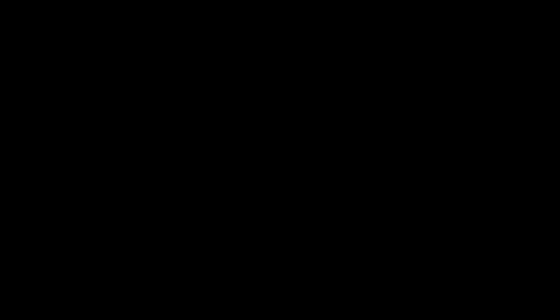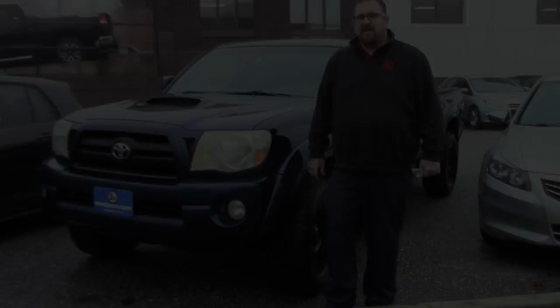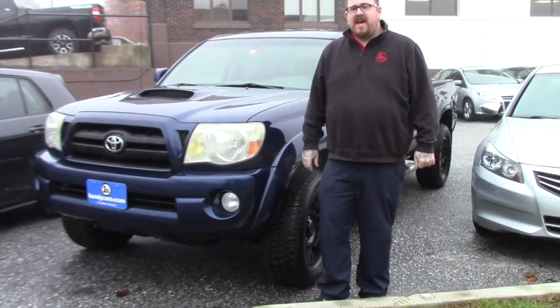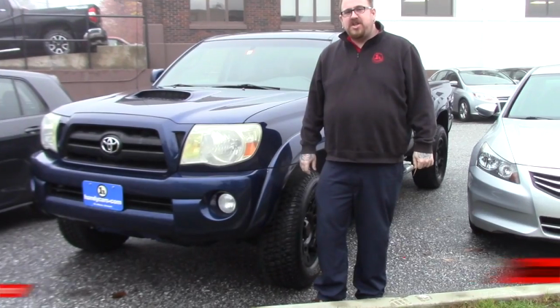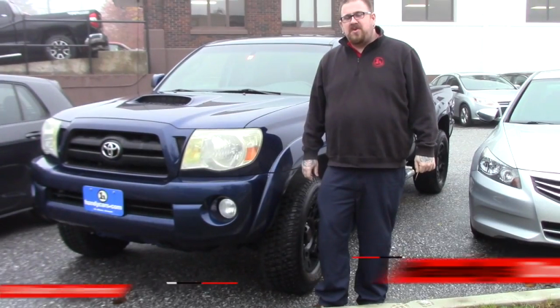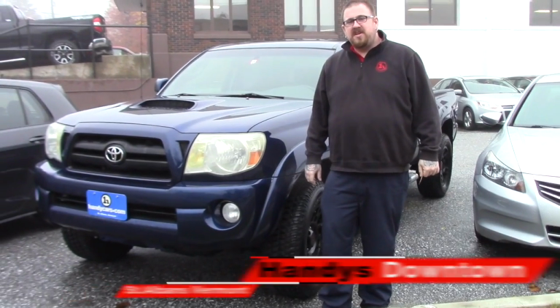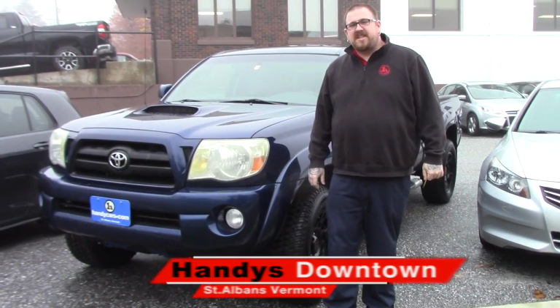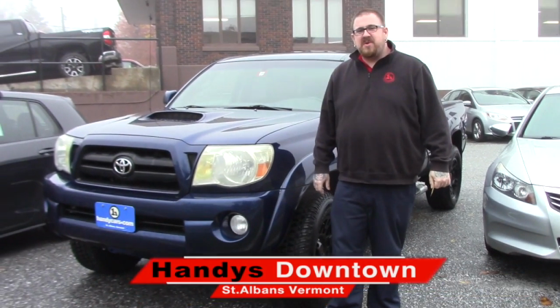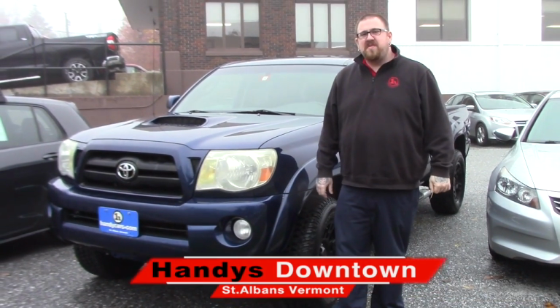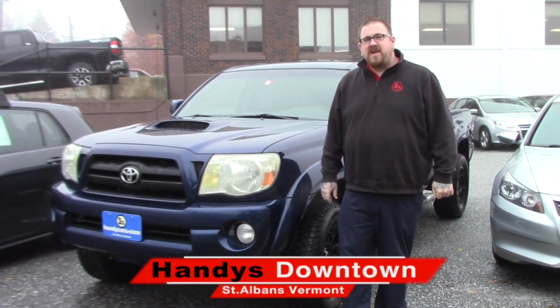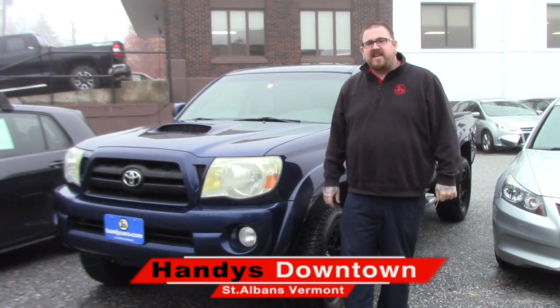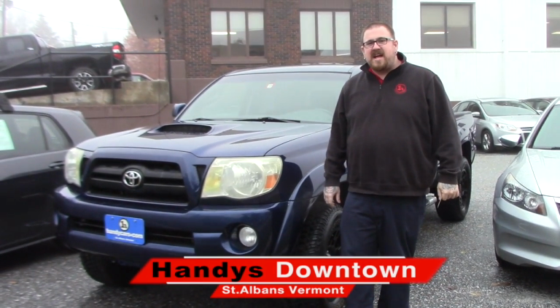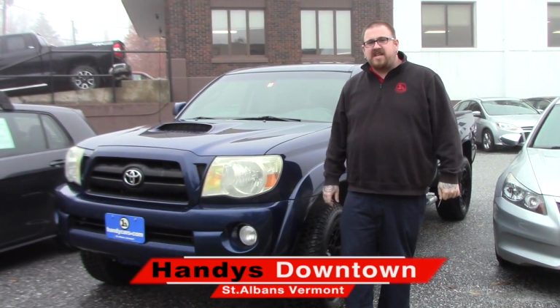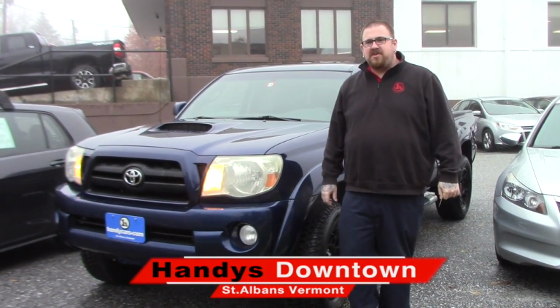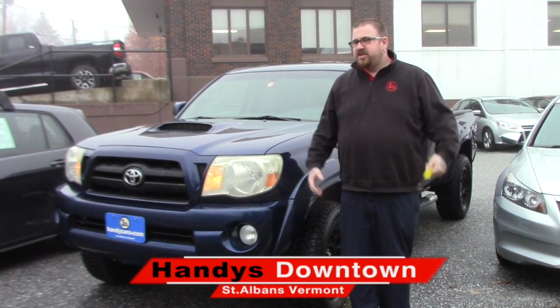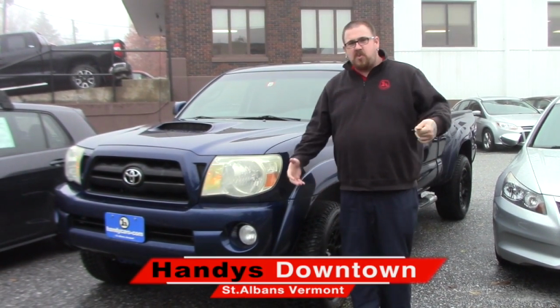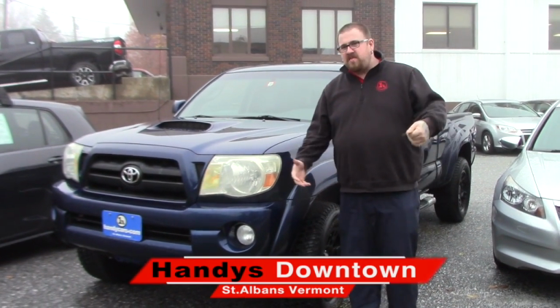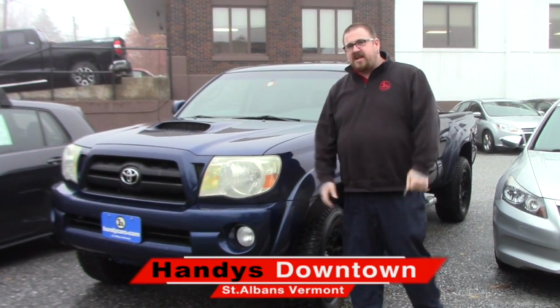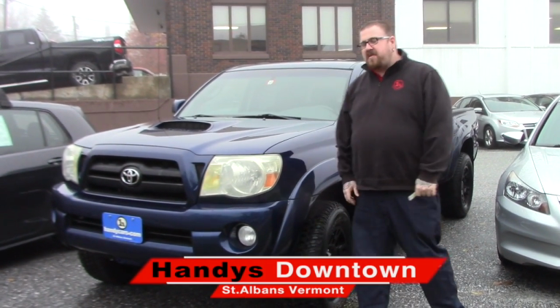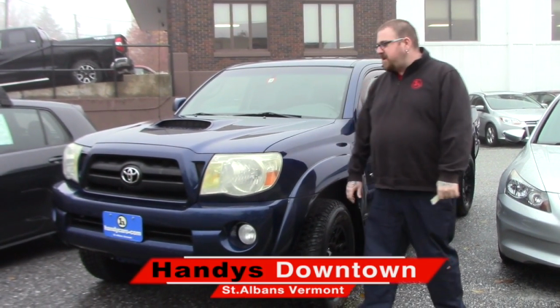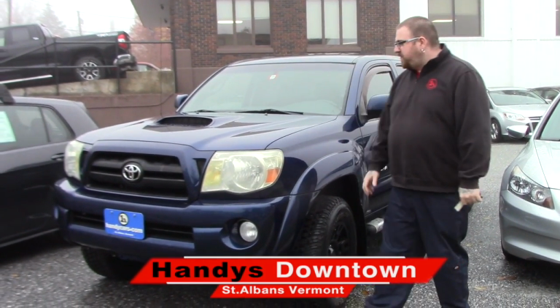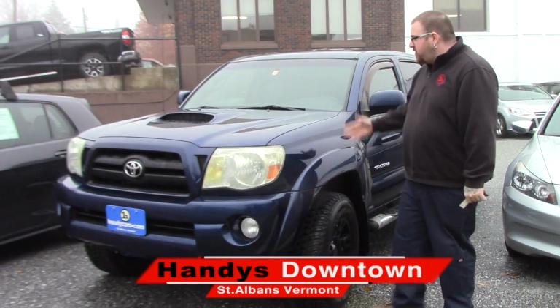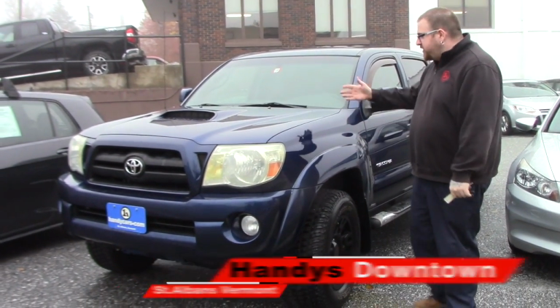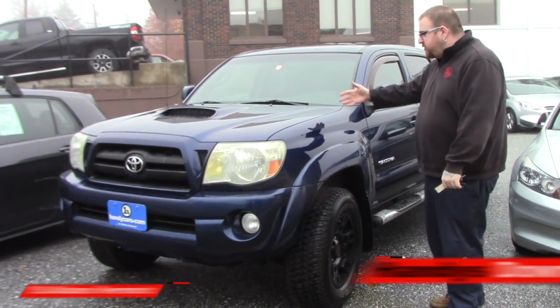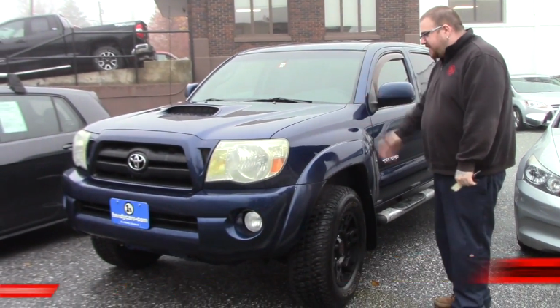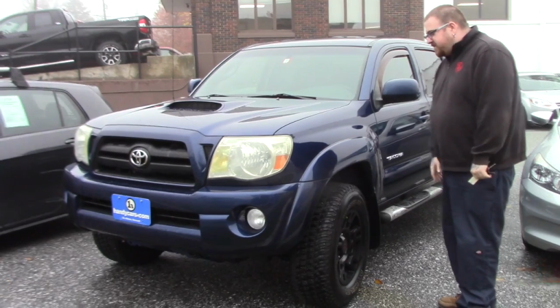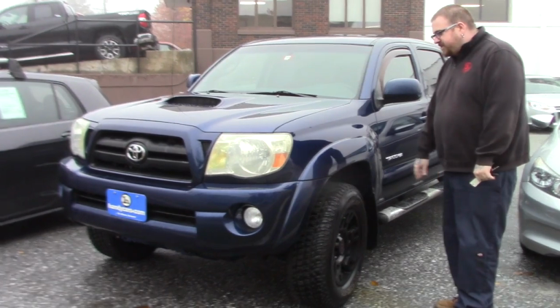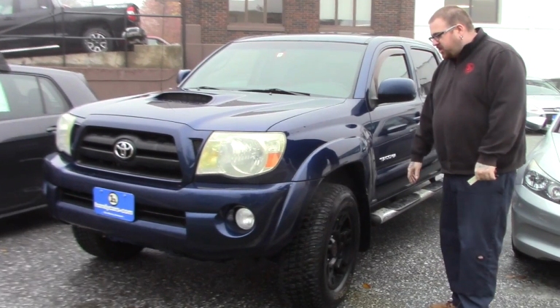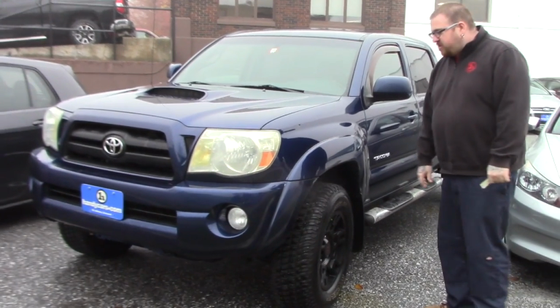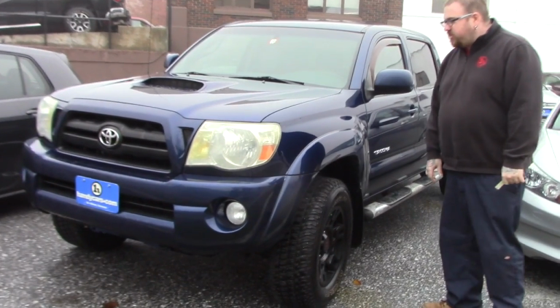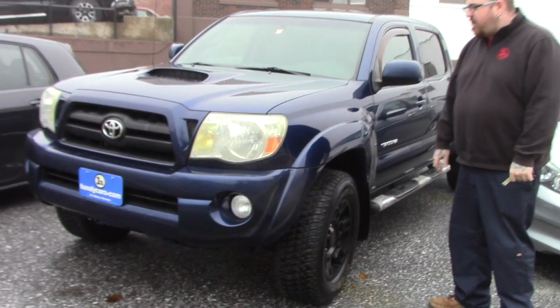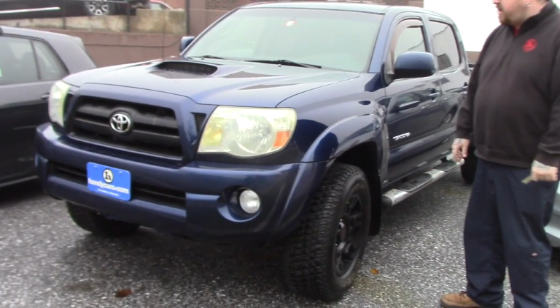Hey Joe, Nick Lambert here from Handy's downtown. Just wanted to make a quick video for you on this 2006 Tacoma that you were waiting on.